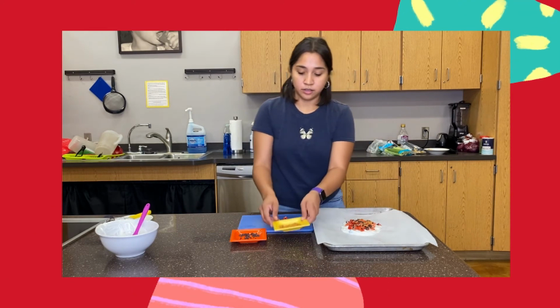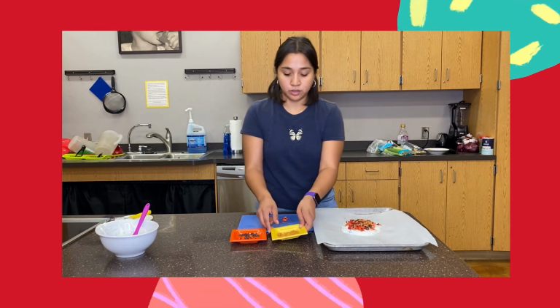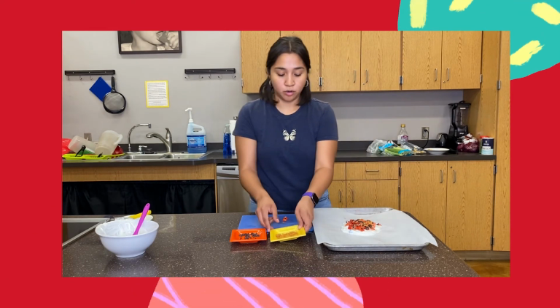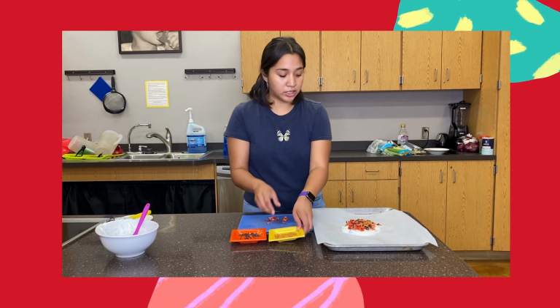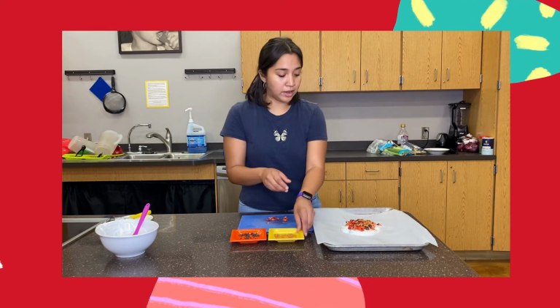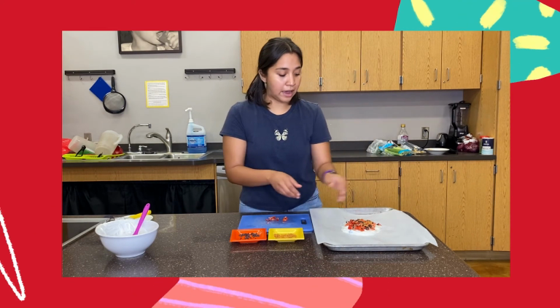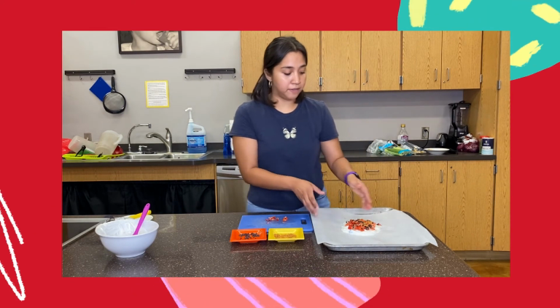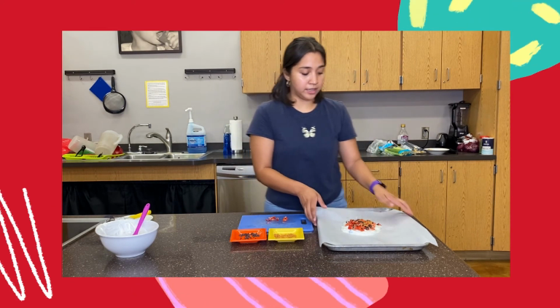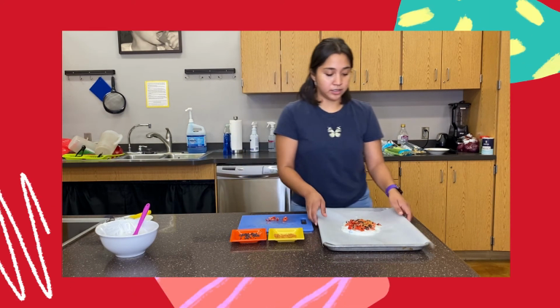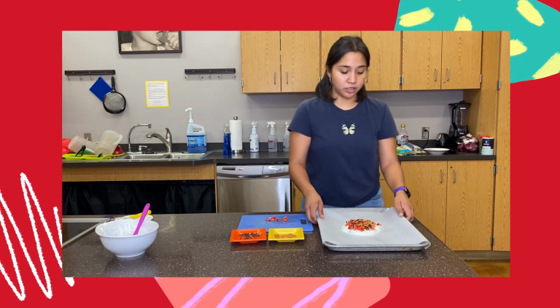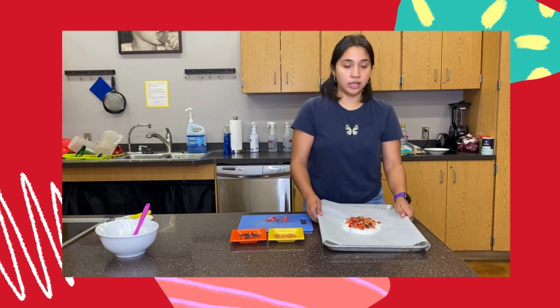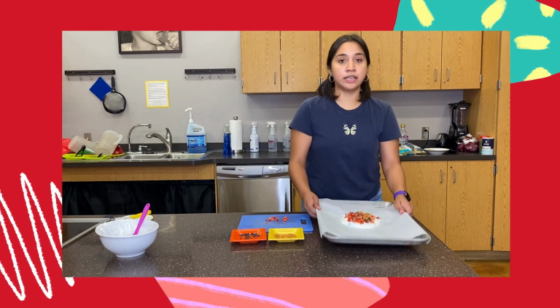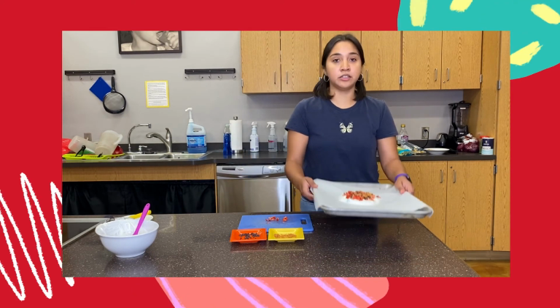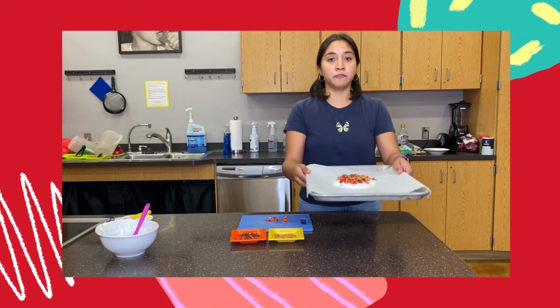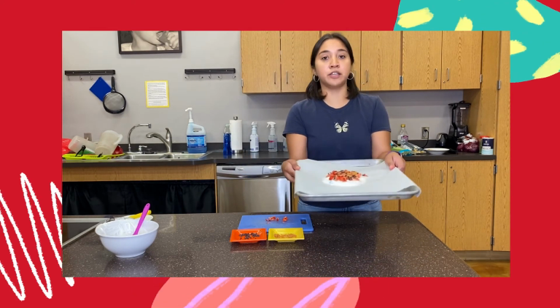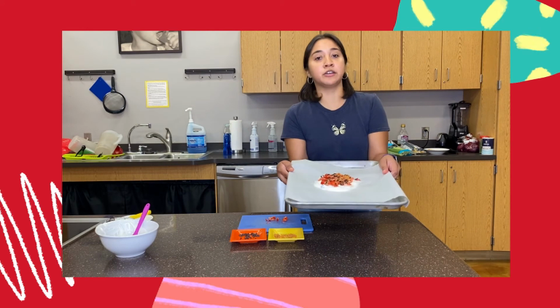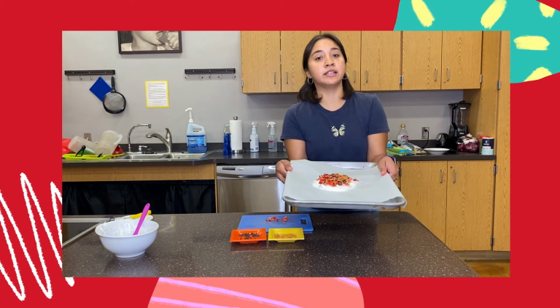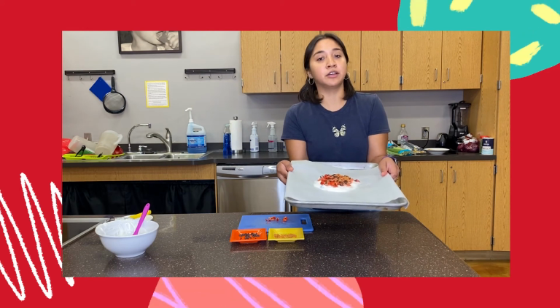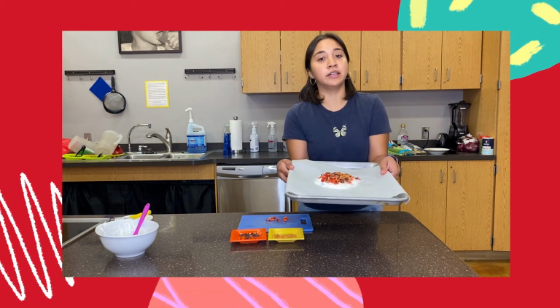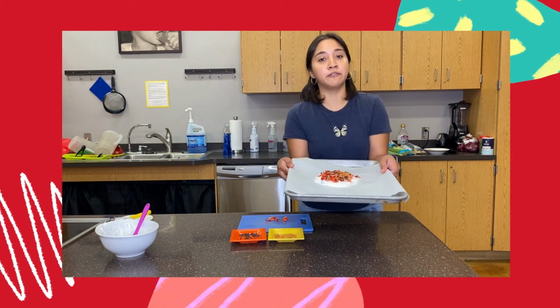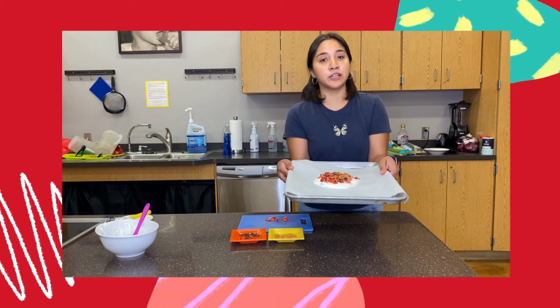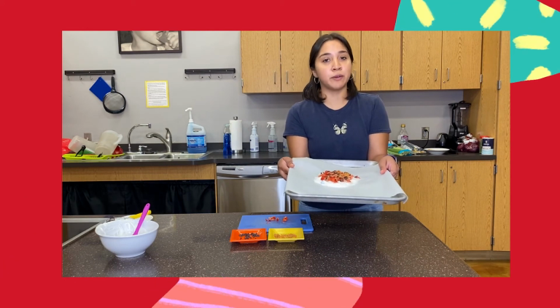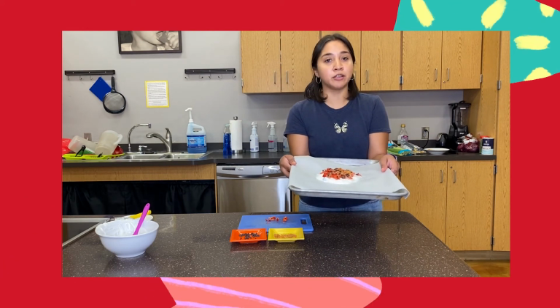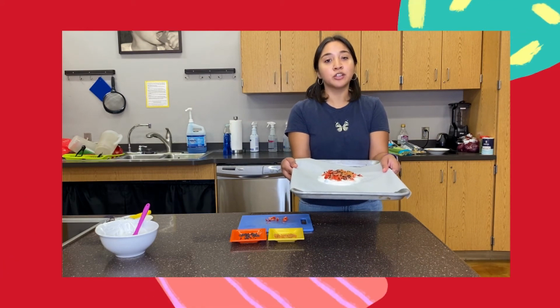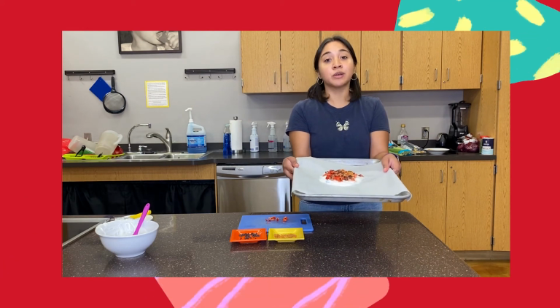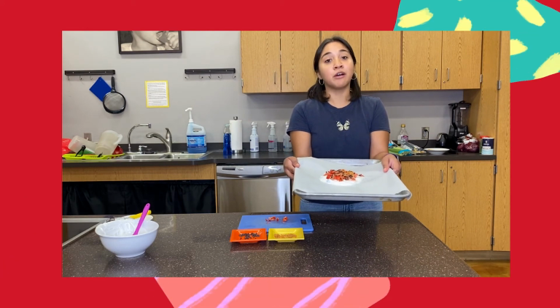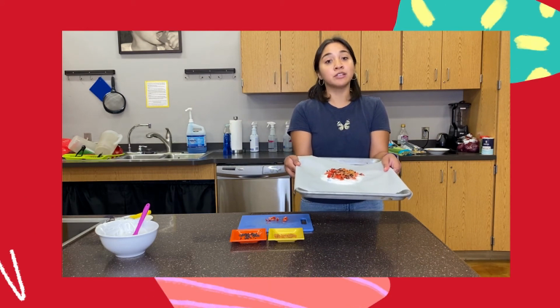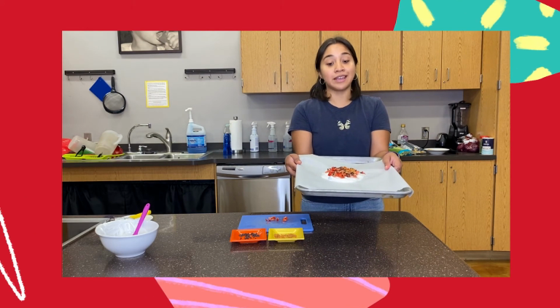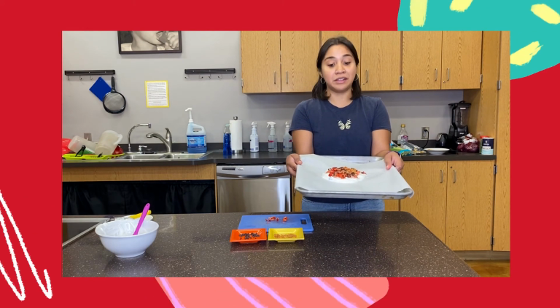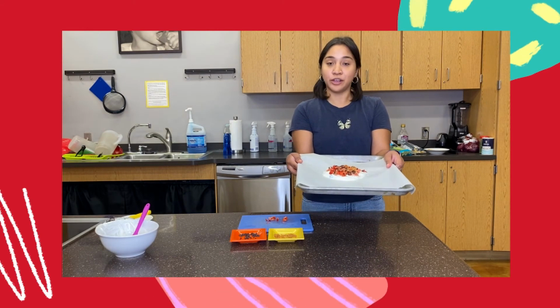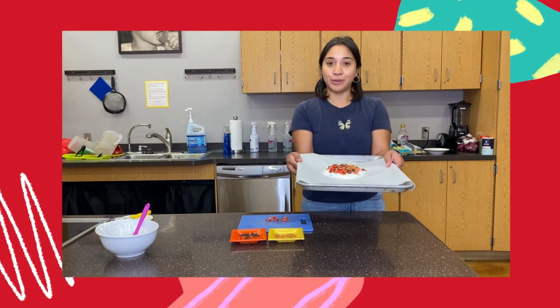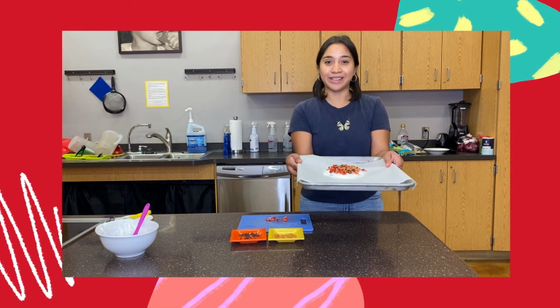Once you have this, you're gonna take it to your freezer and let it freeze for about two to three hours, and it'll be ready.